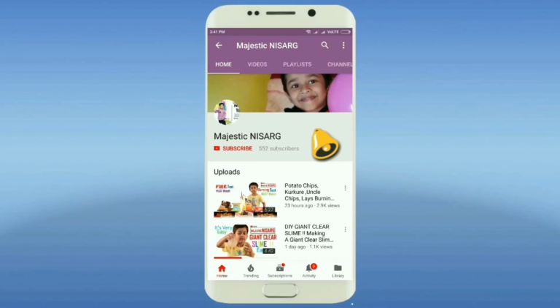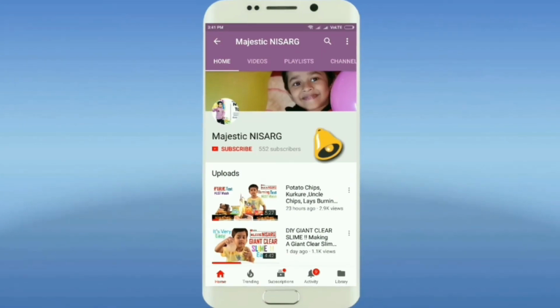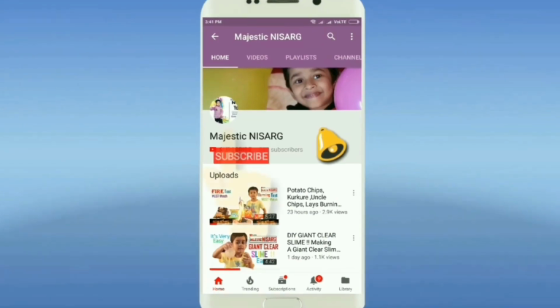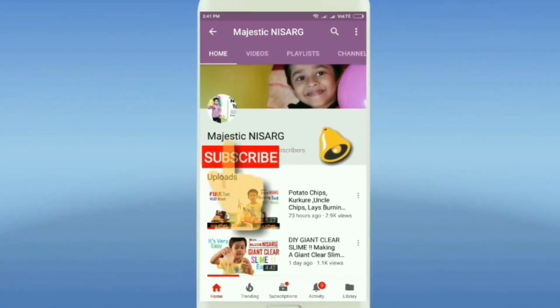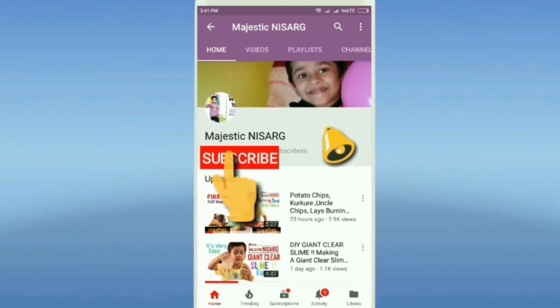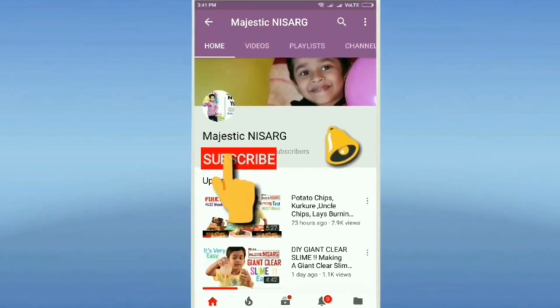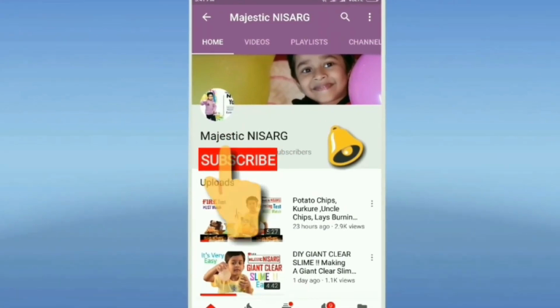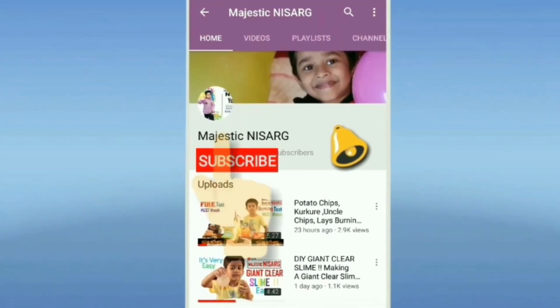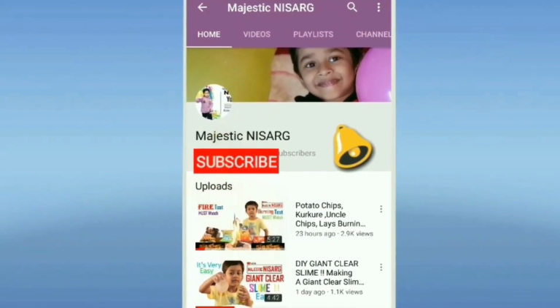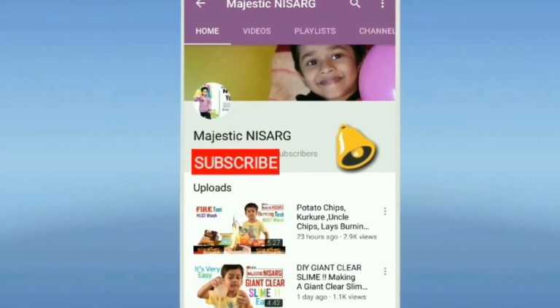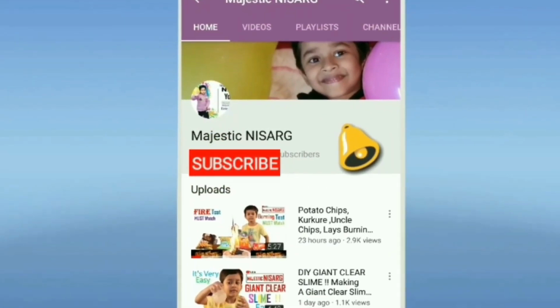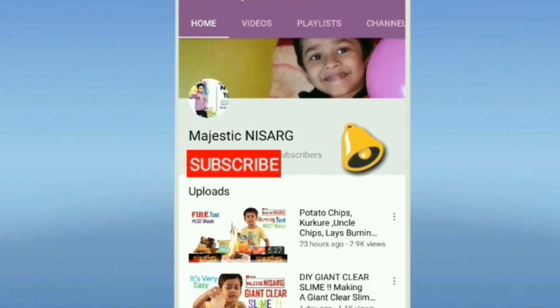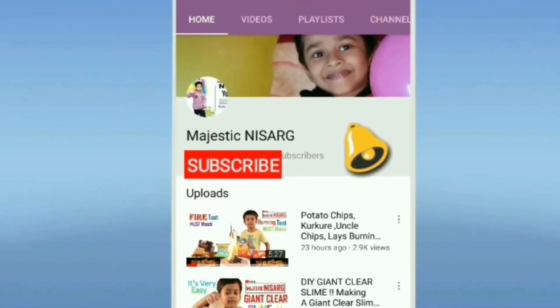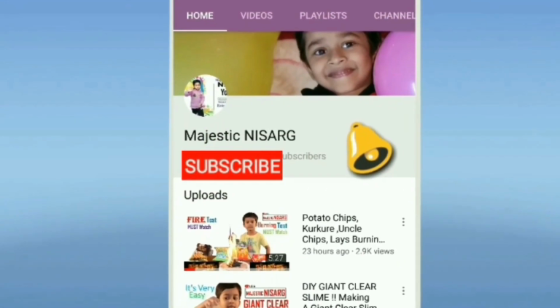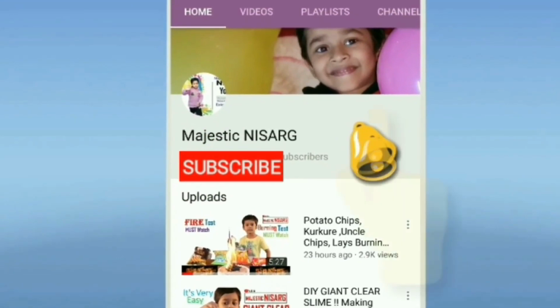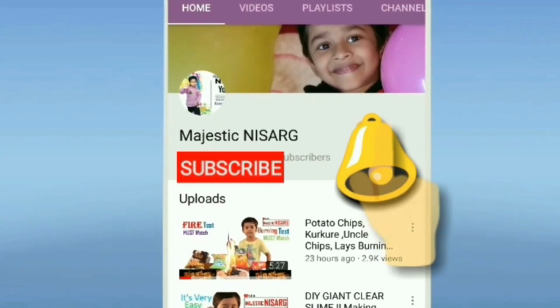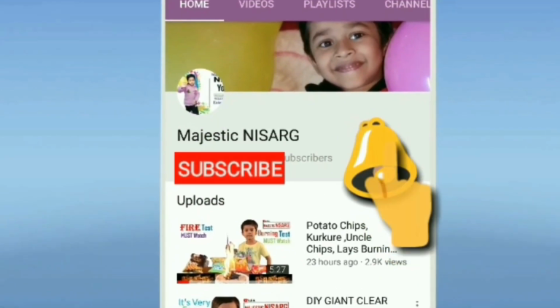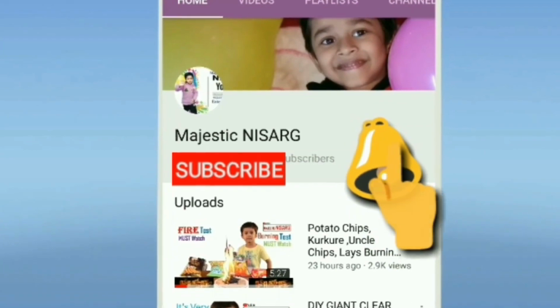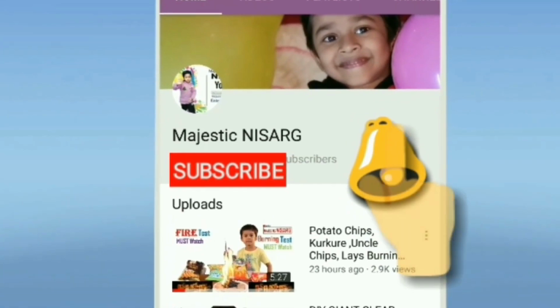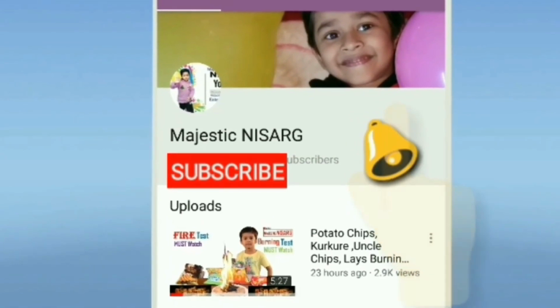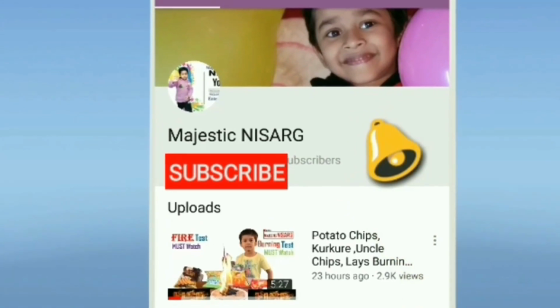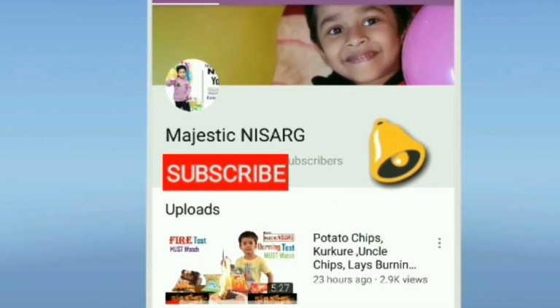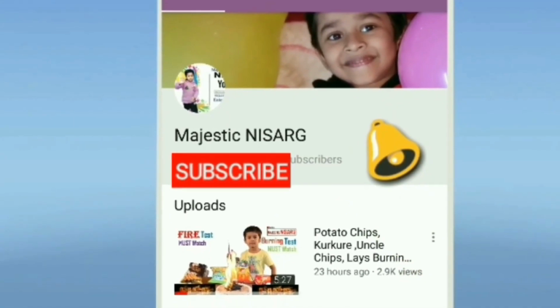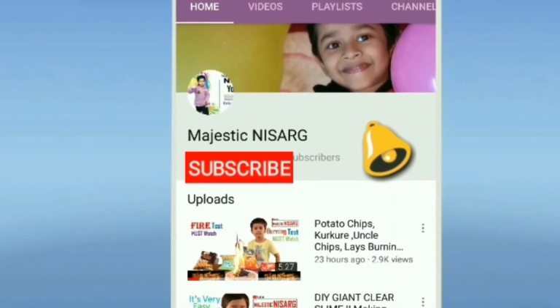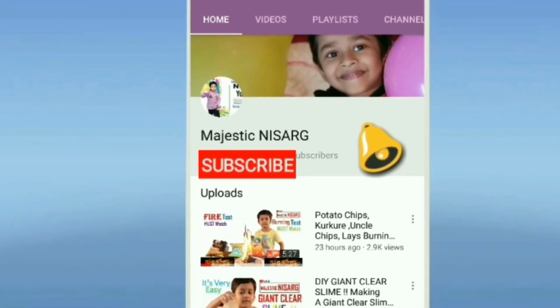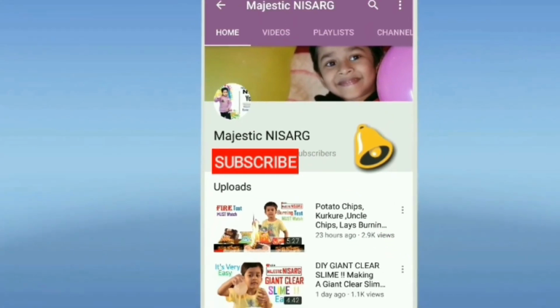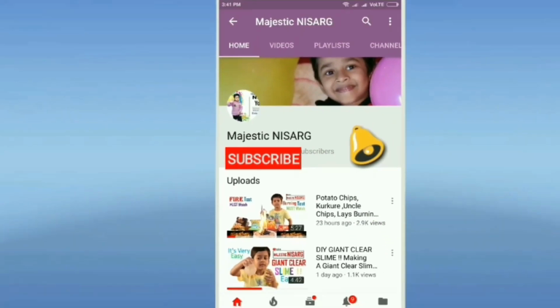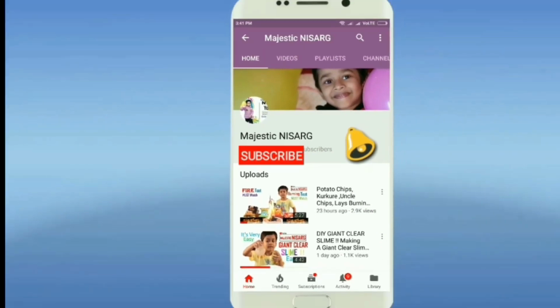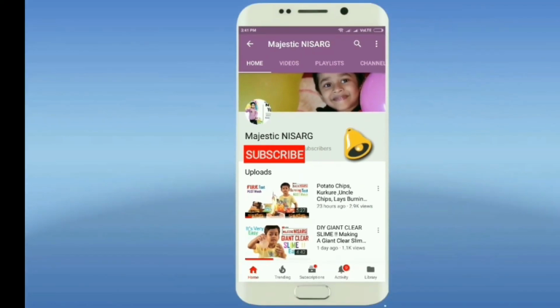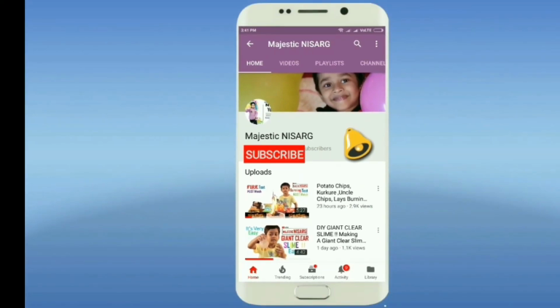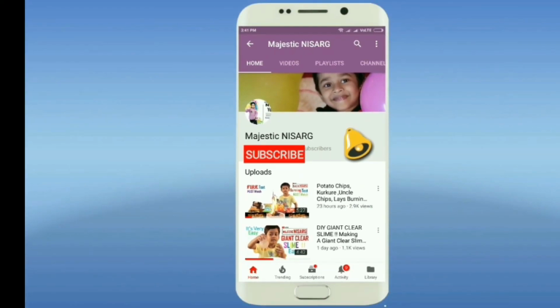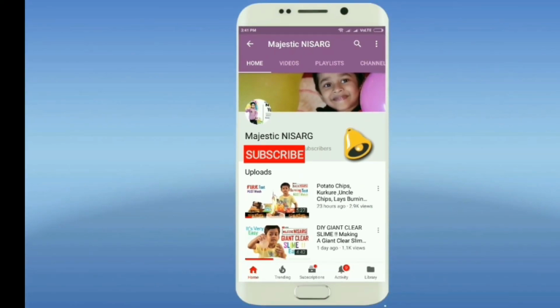Subscribe to my YouTube channel Magic Missile and also click the bell button for more updates and quick notification.